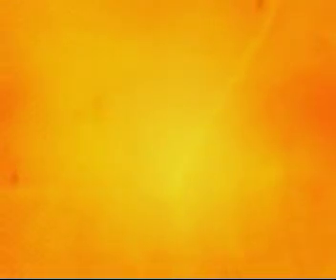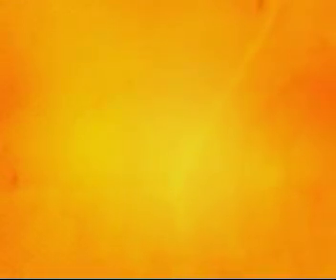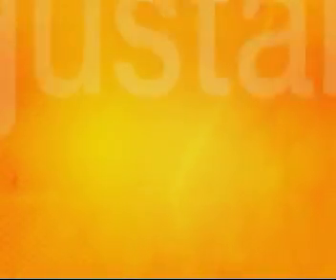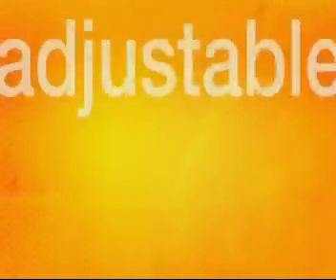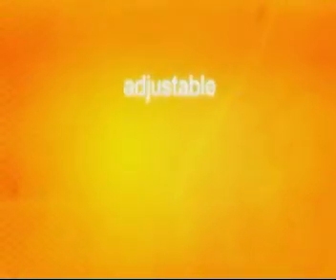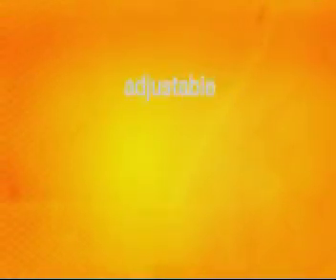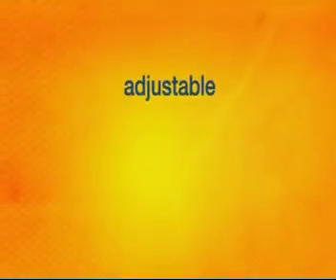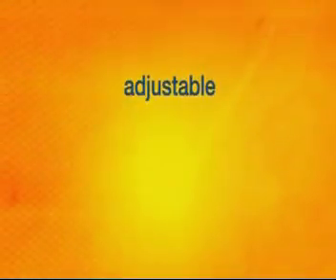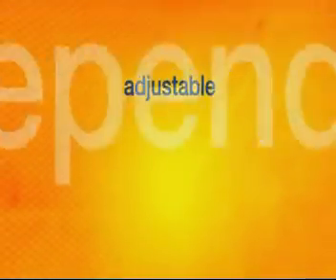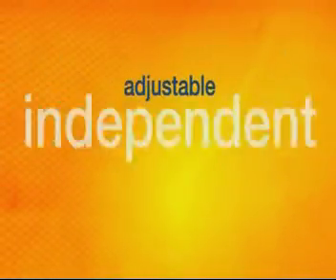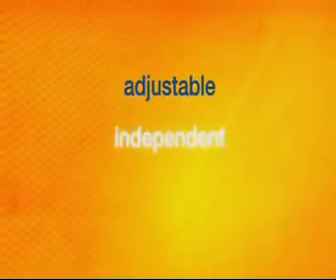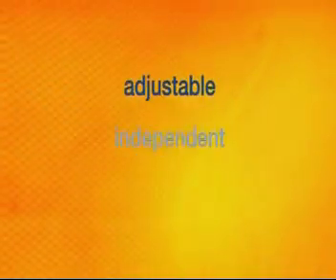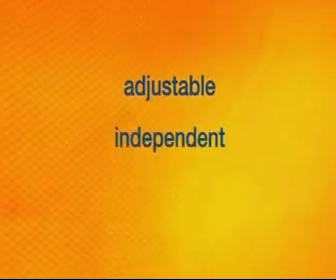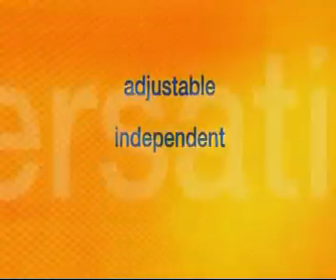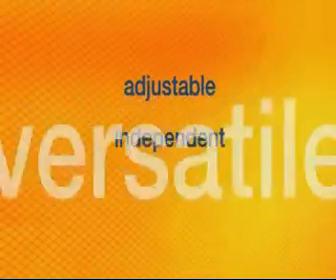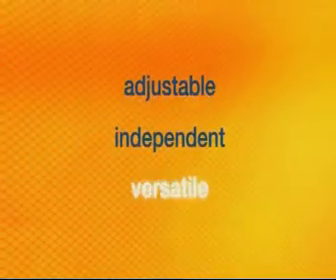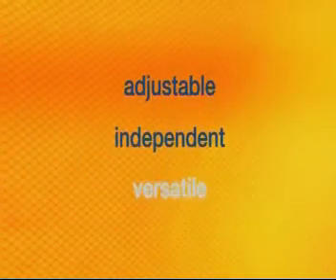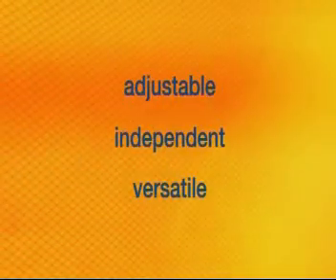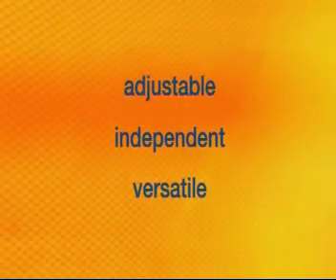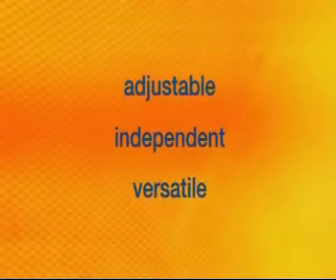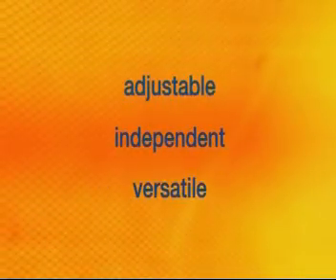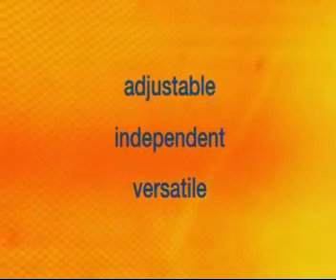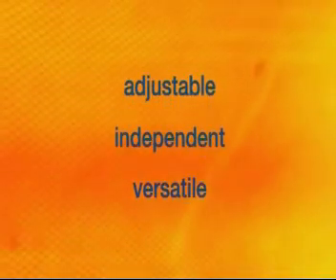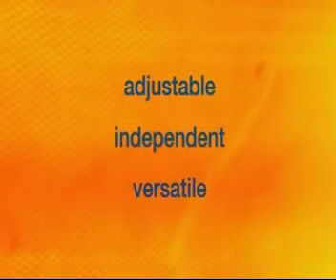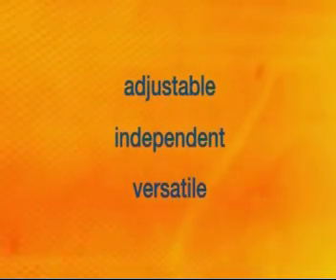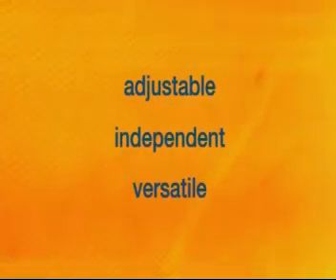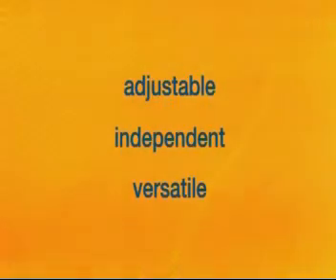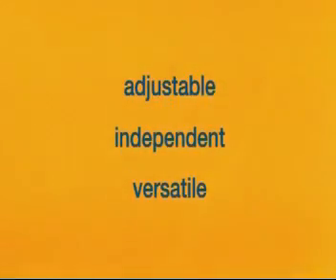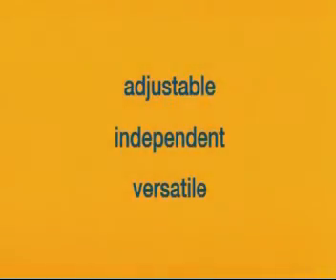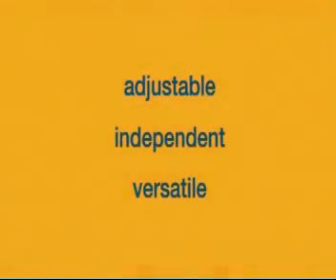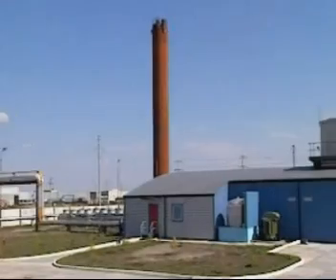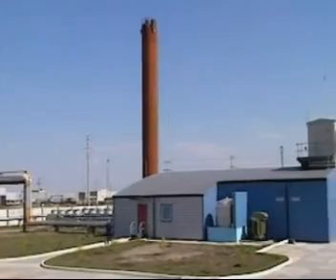An adjustable, independent, and versatile source of energy — balanced and tailored to meet your needs.